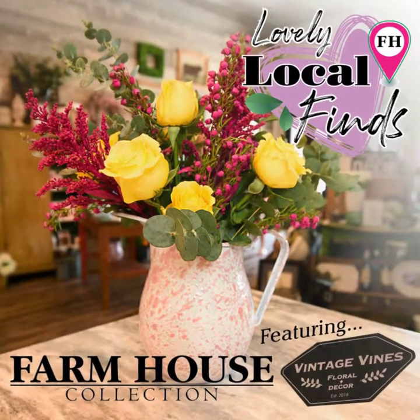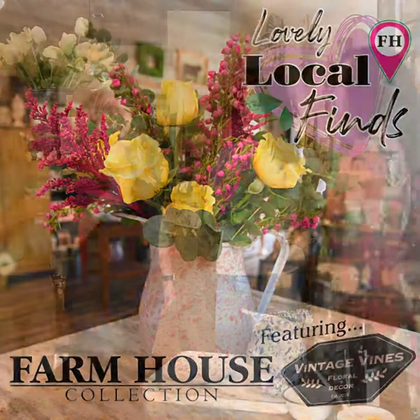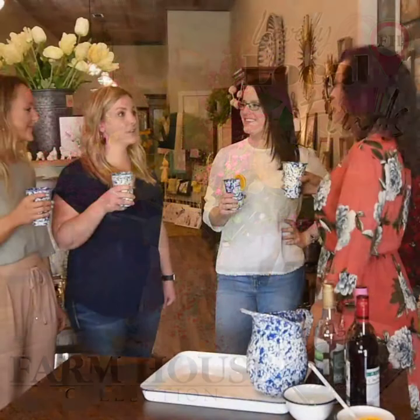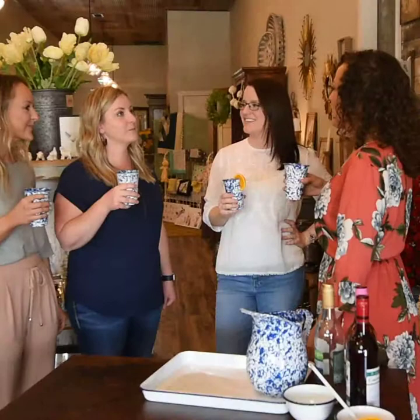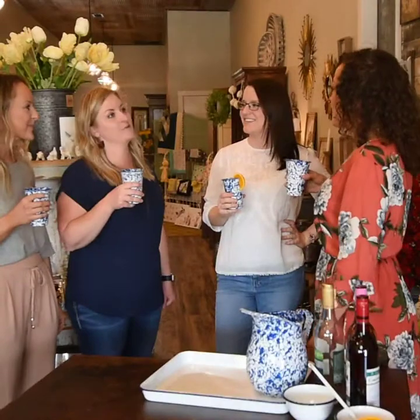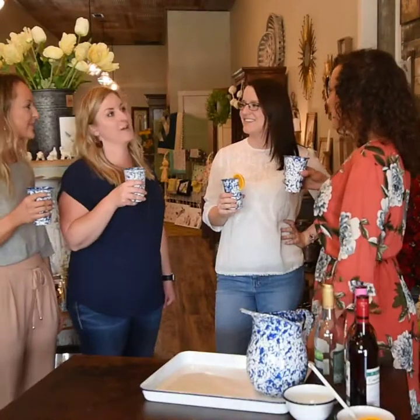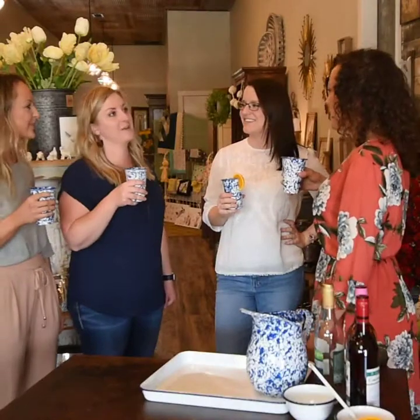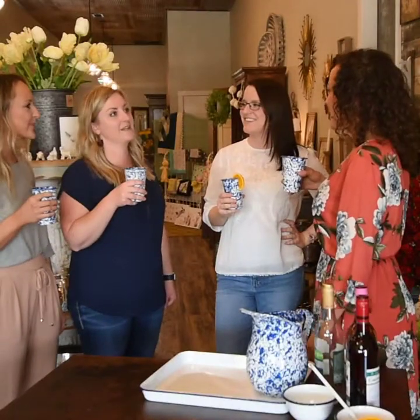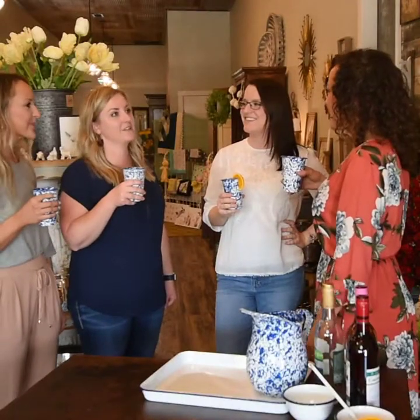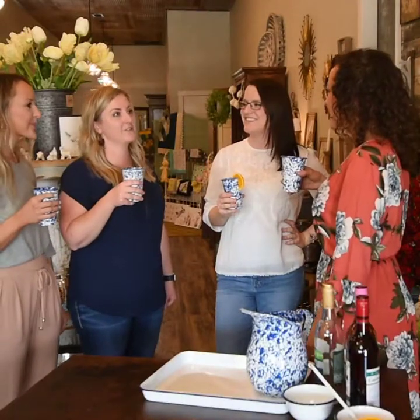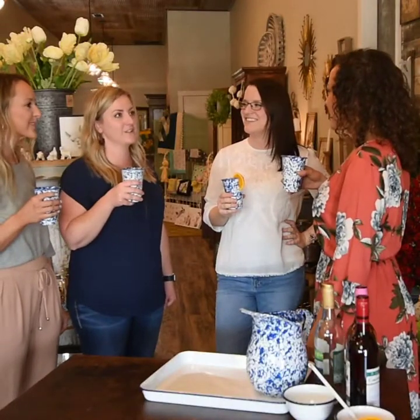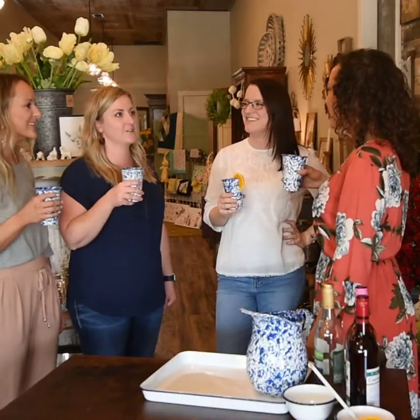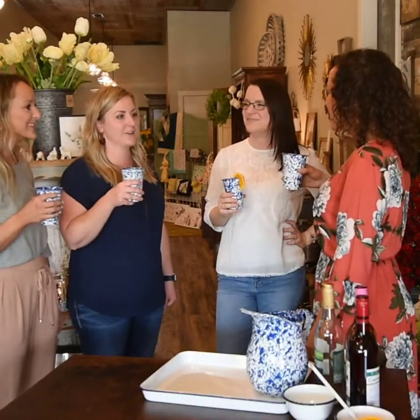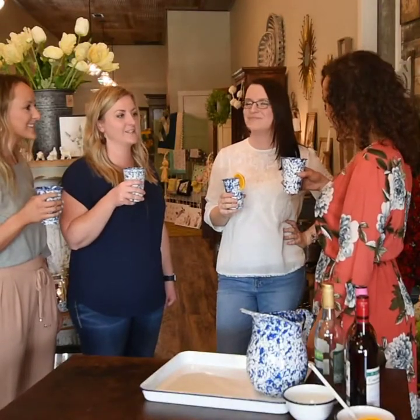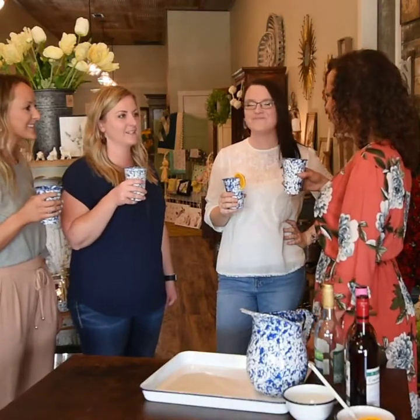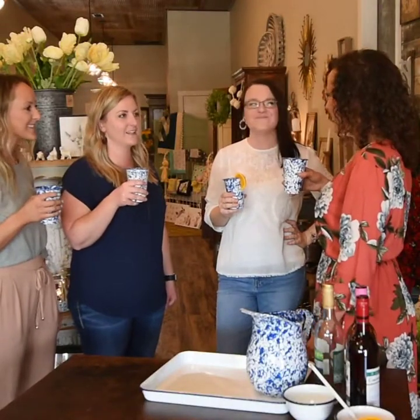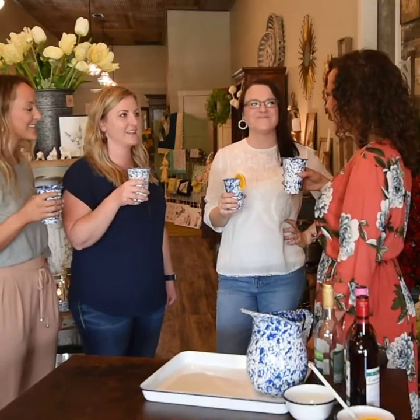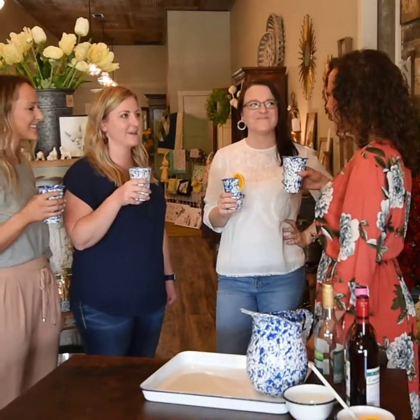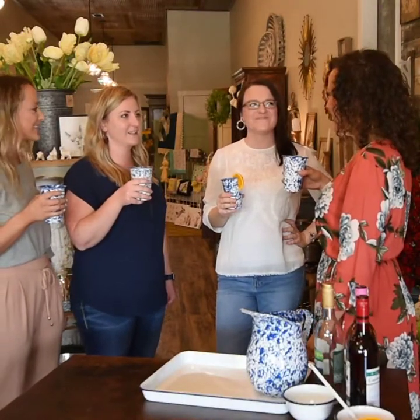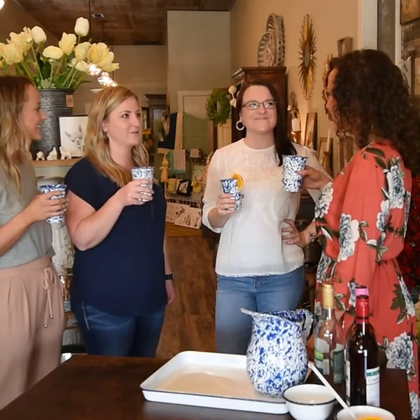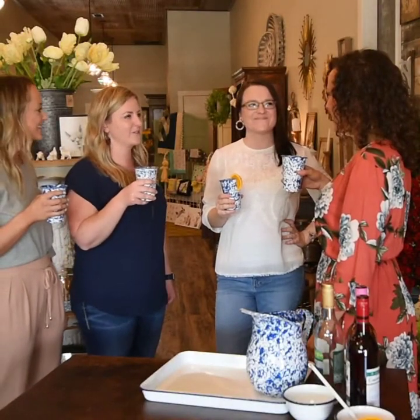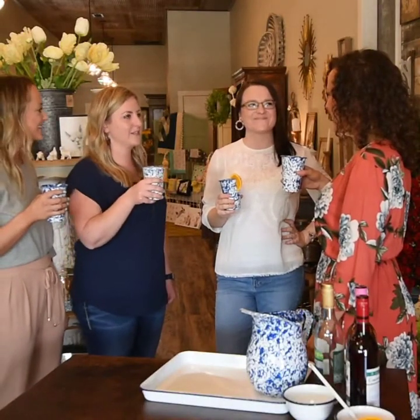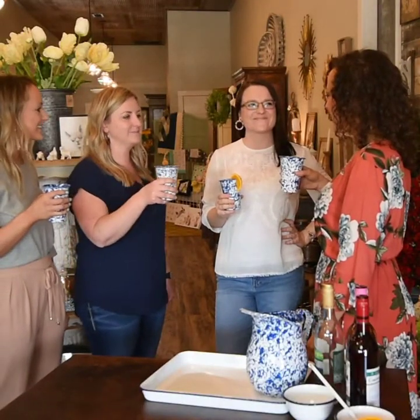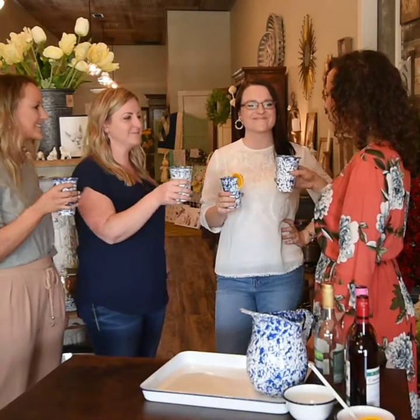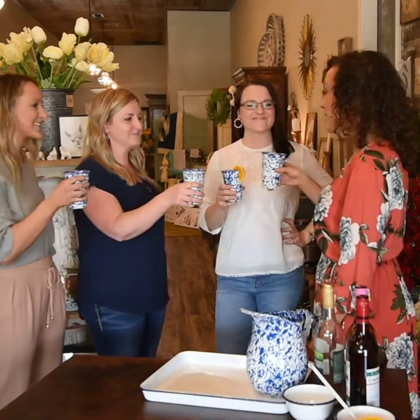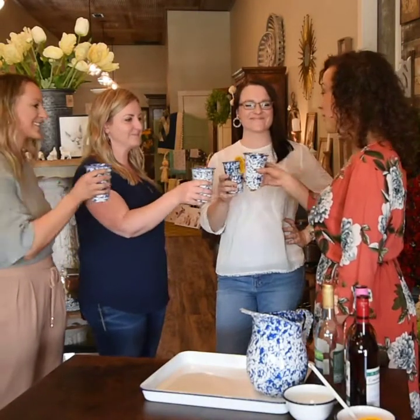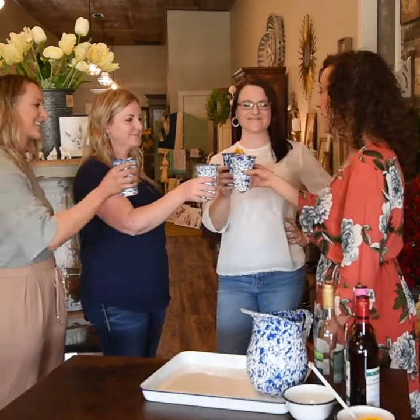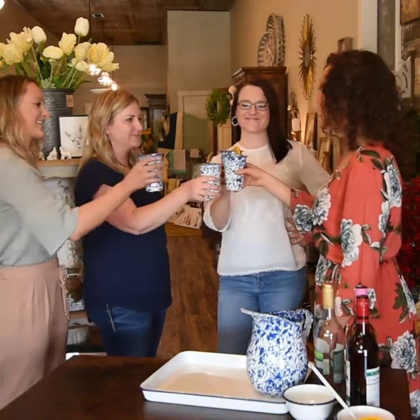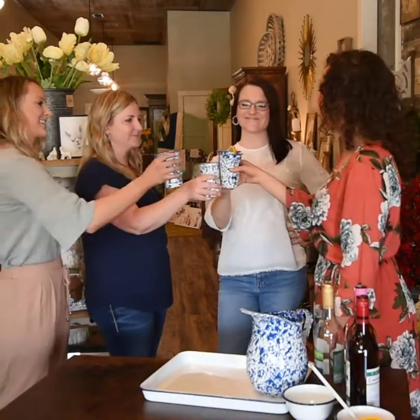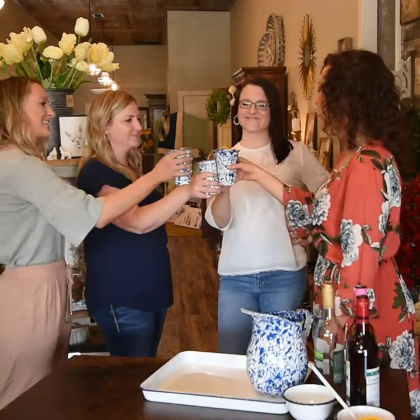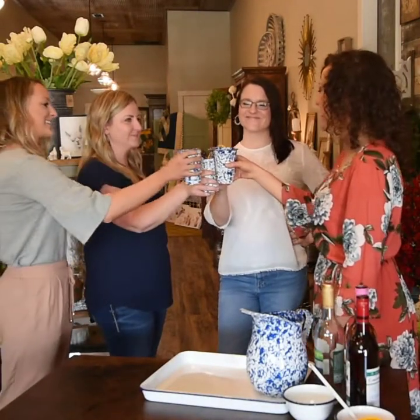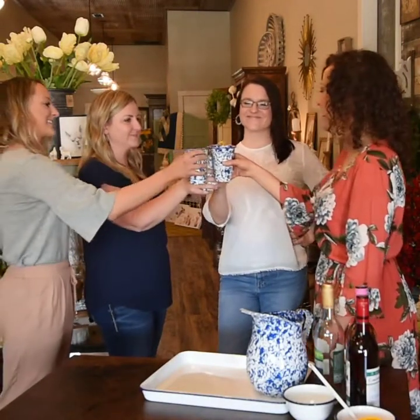Thanks so much for coming here to Vintage Vines today, Amanda. It was fun. Let's do it again soon.